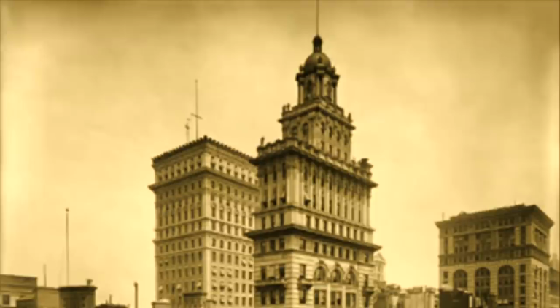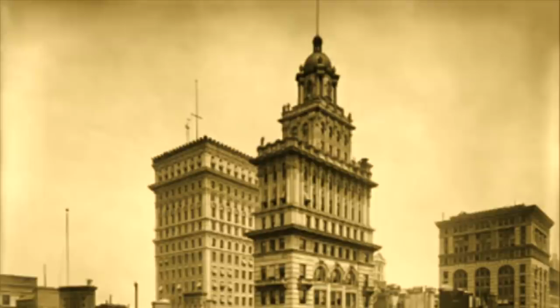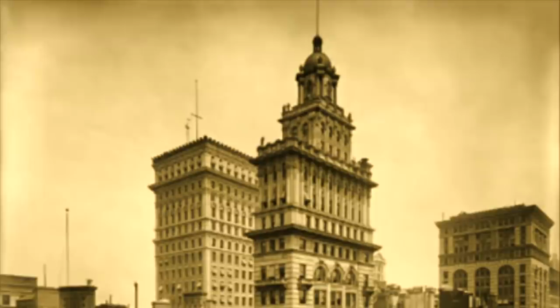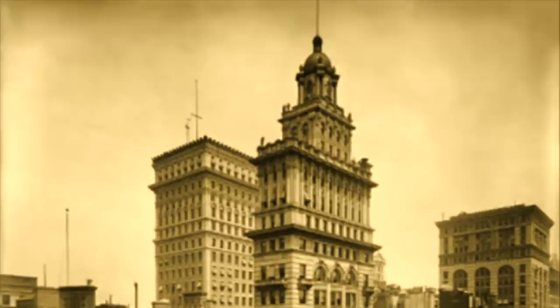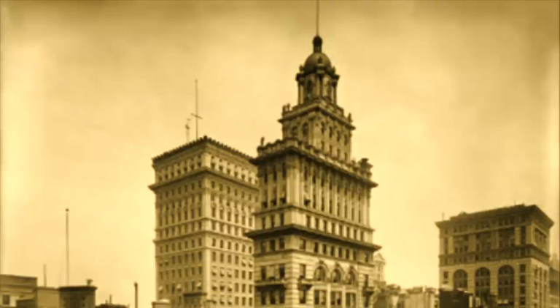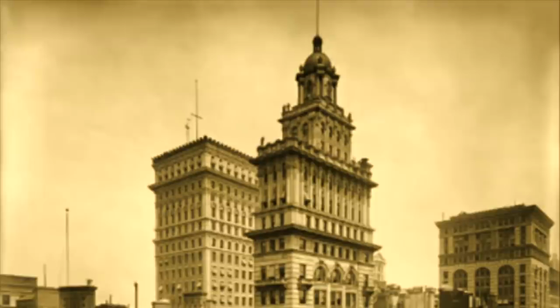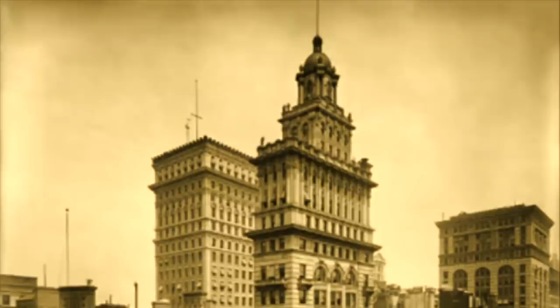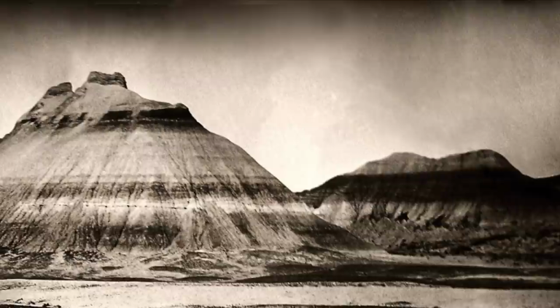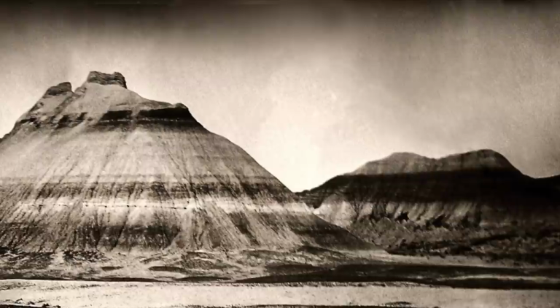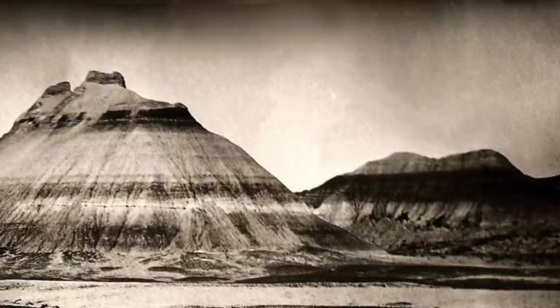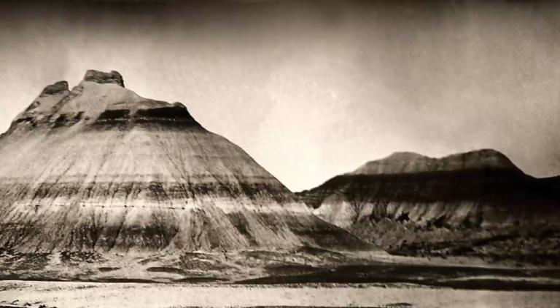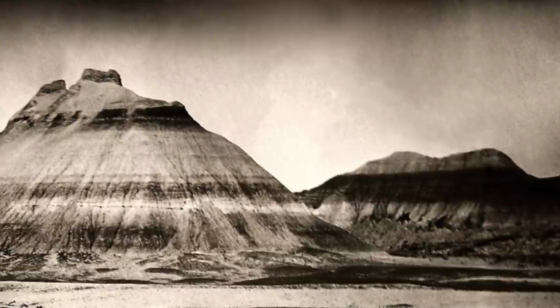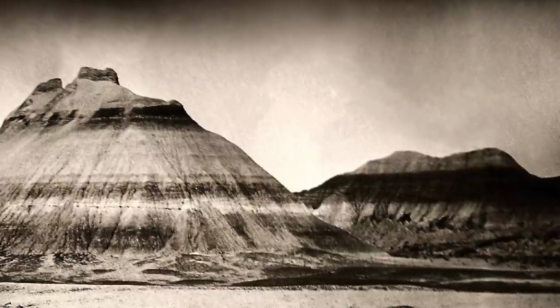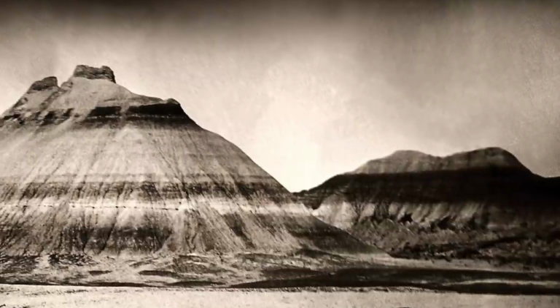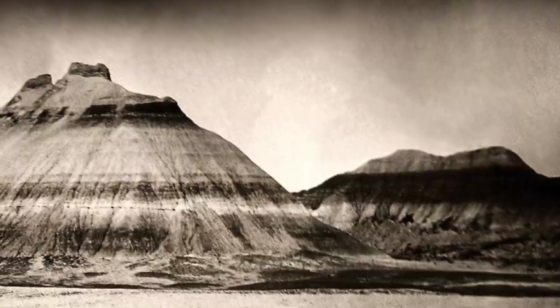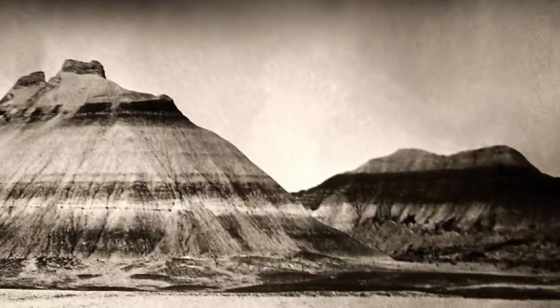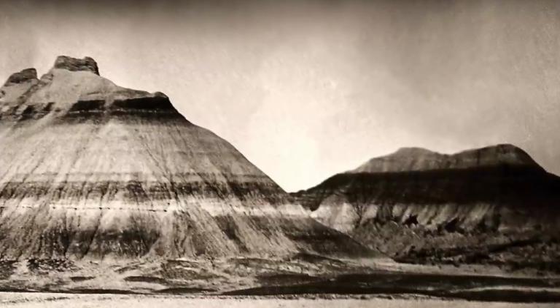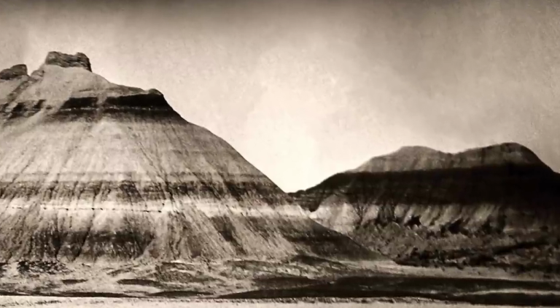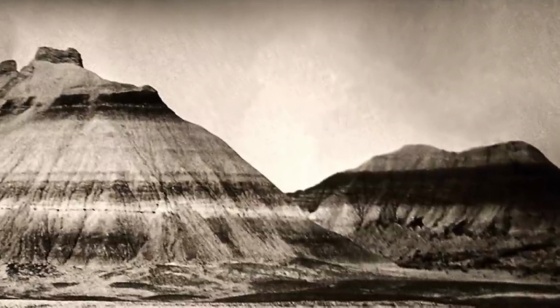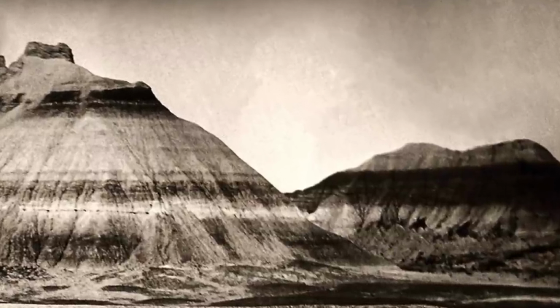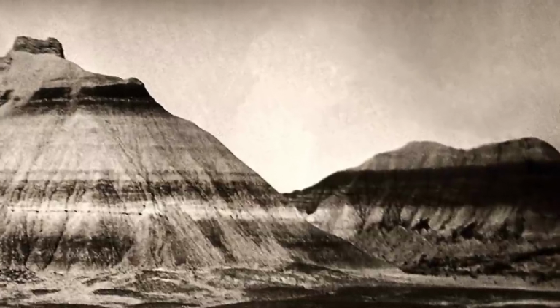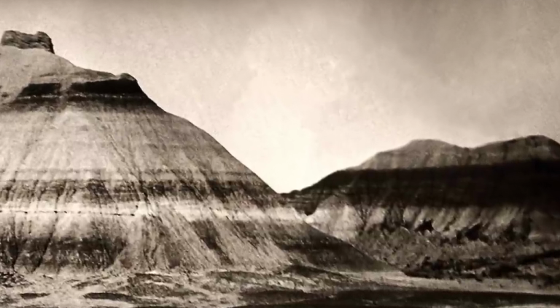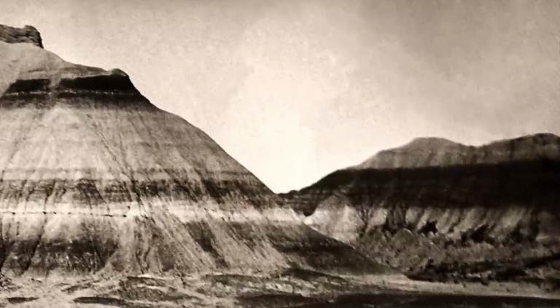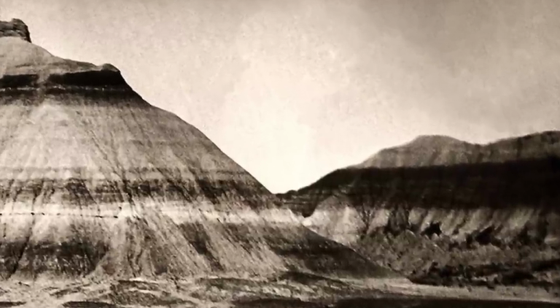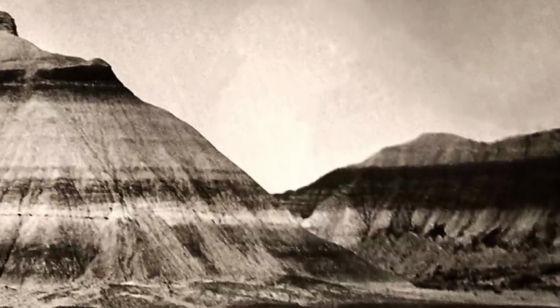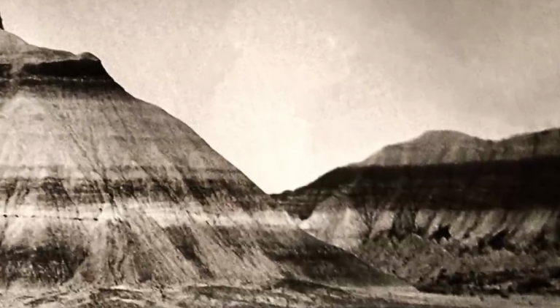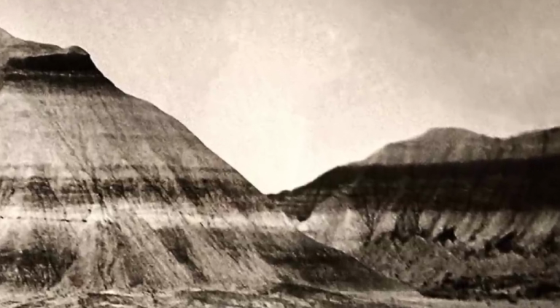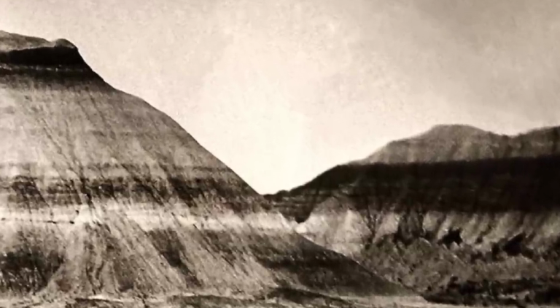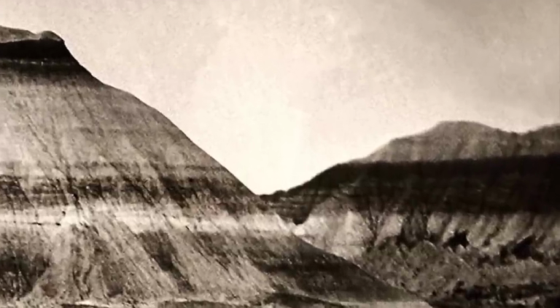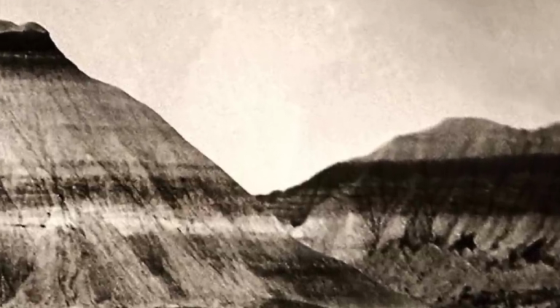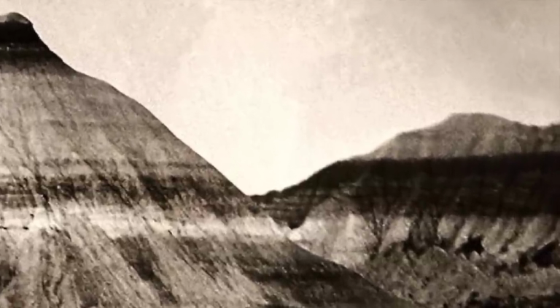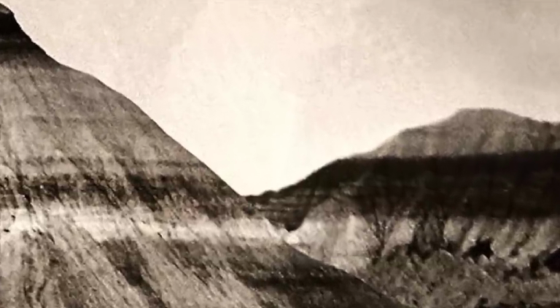Are they purposely hiding something? And if so, what? And why?